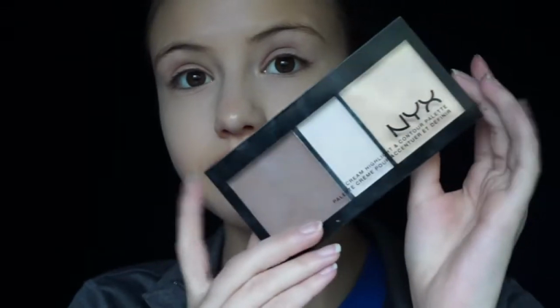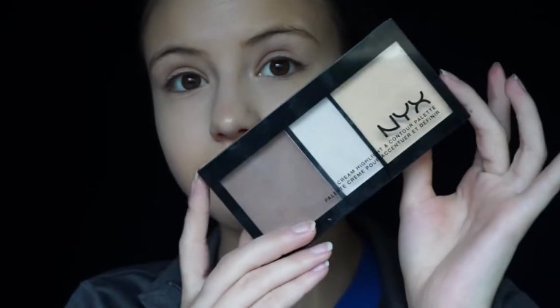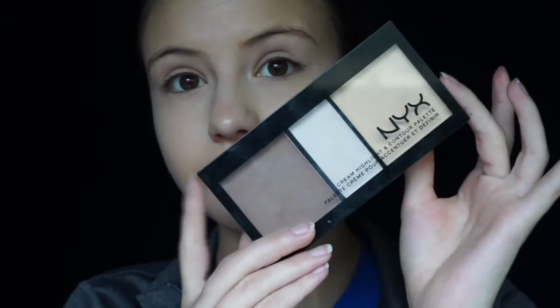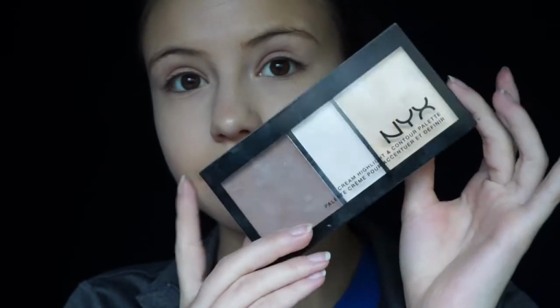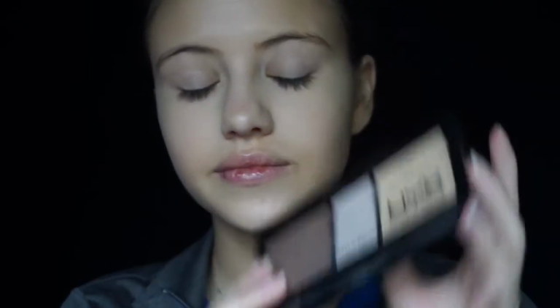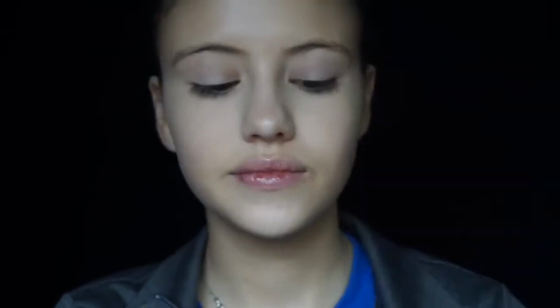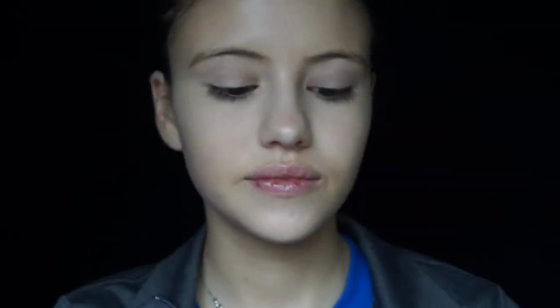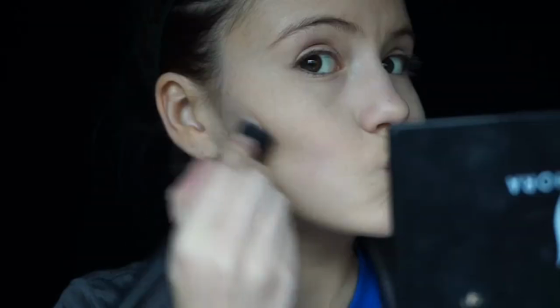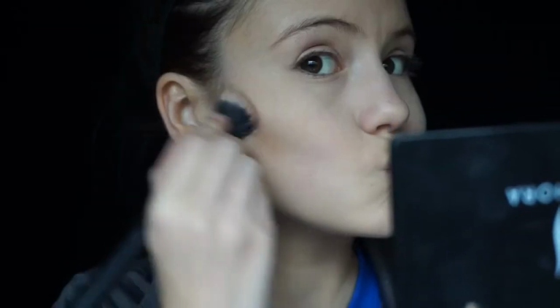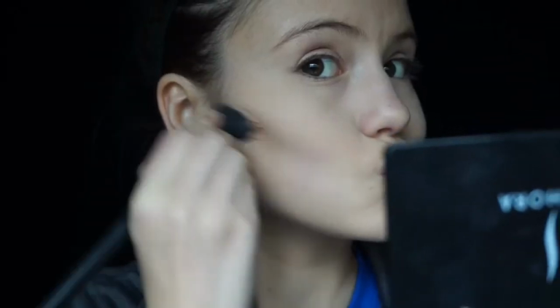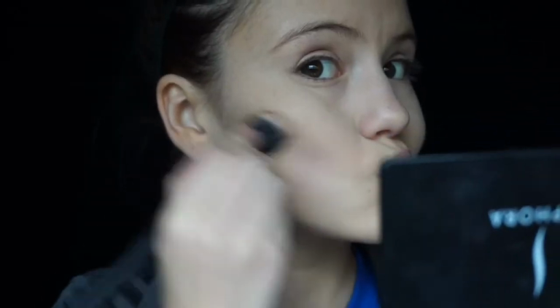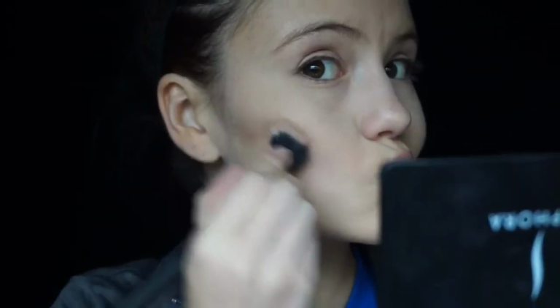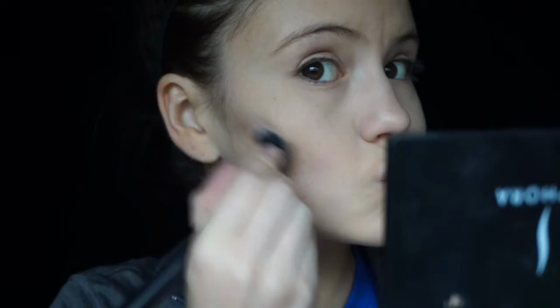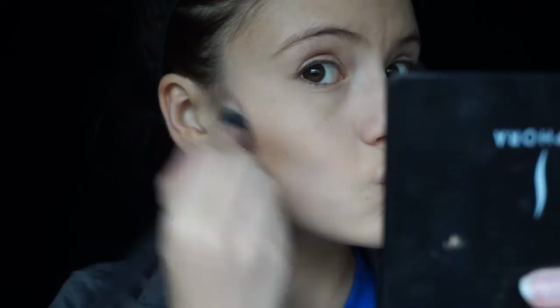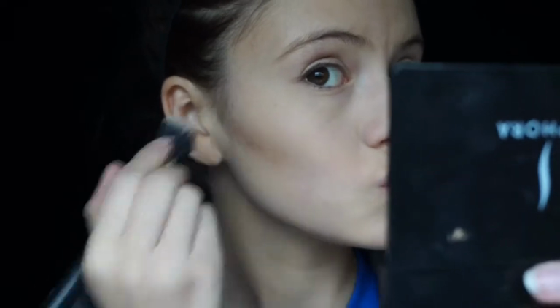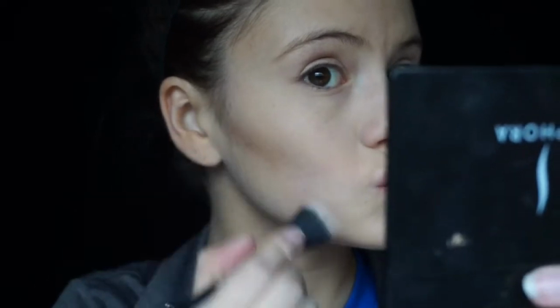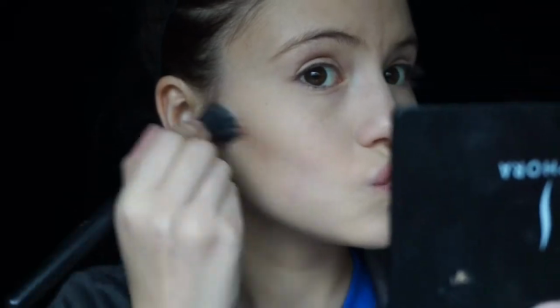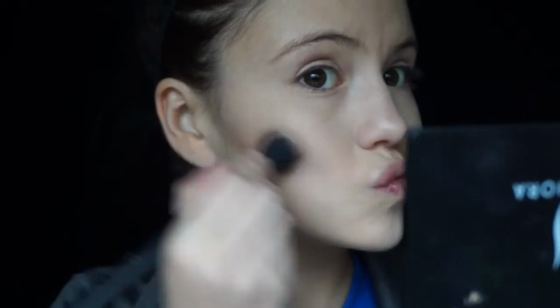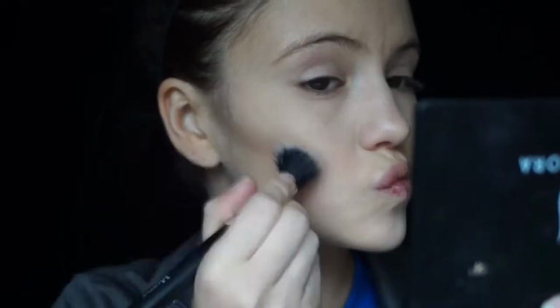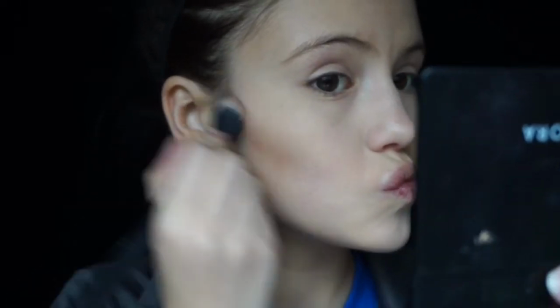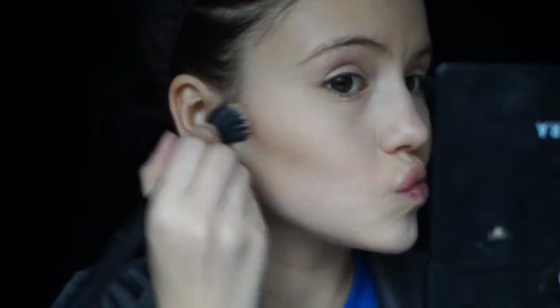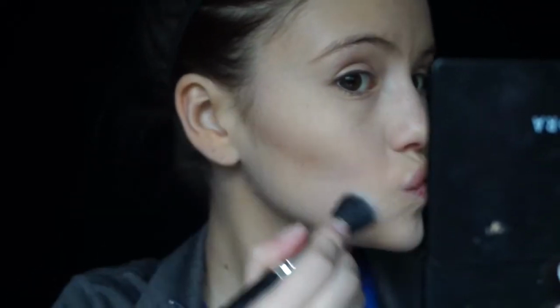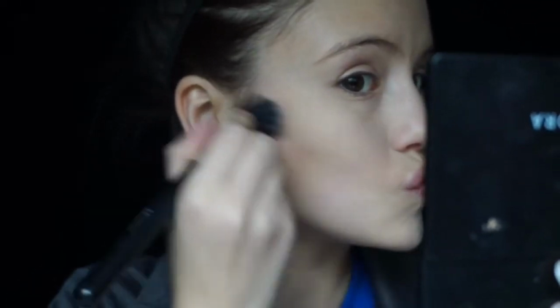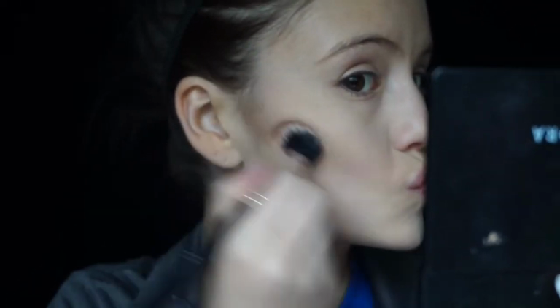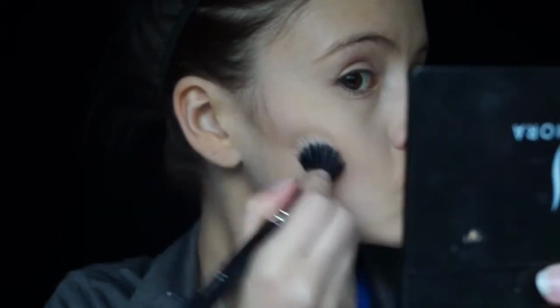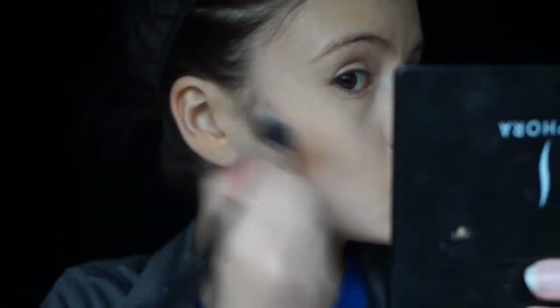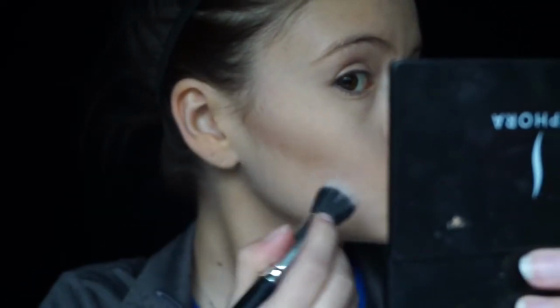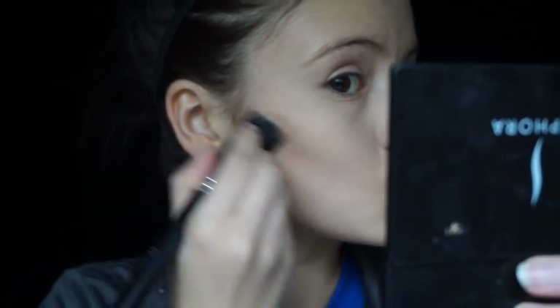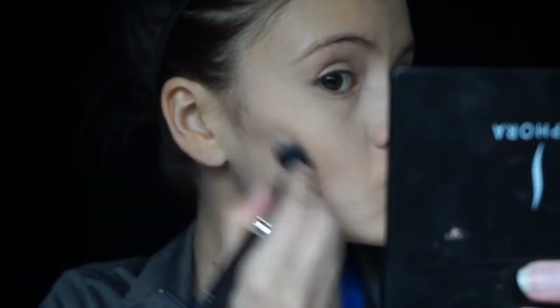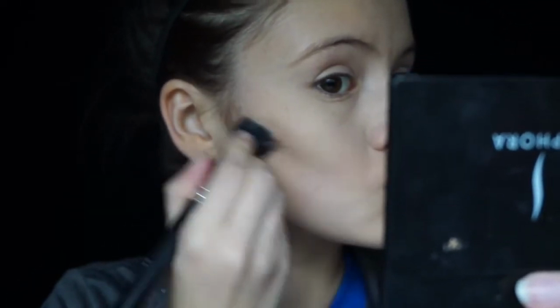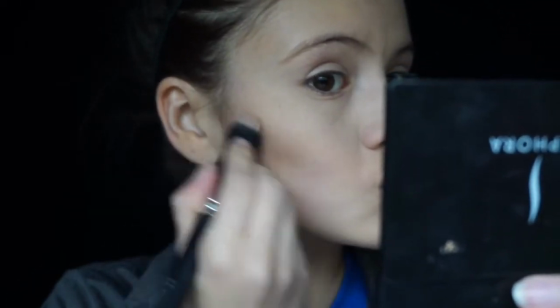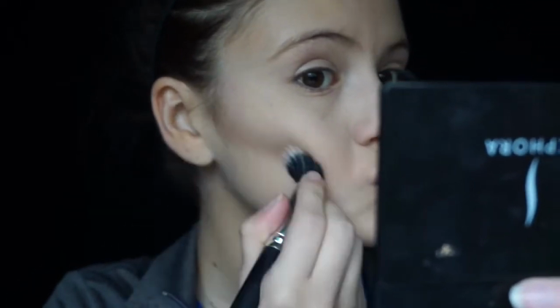Hey guys, welcome back. We're going to go ahead and get started right away by carving out our cheekbones.